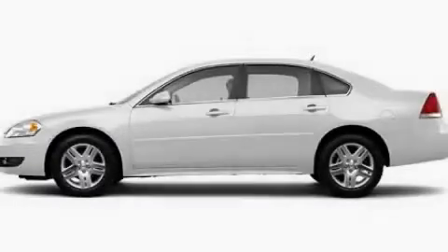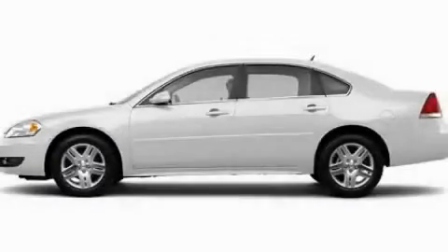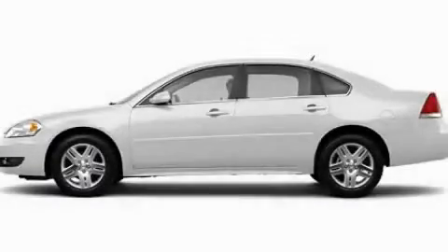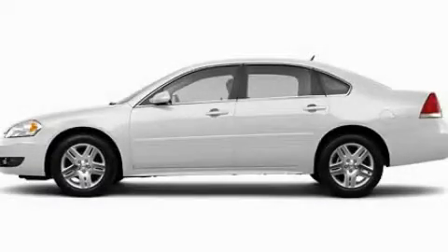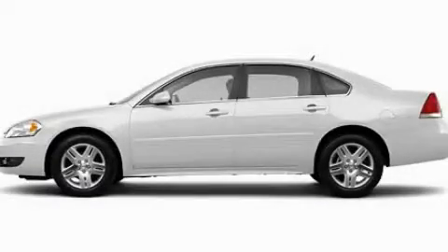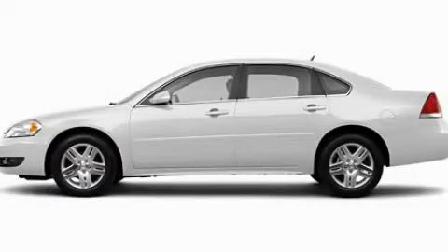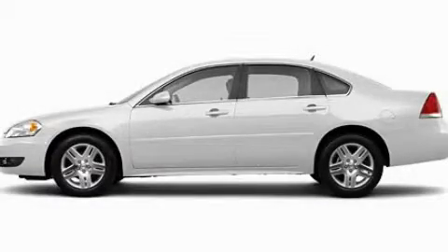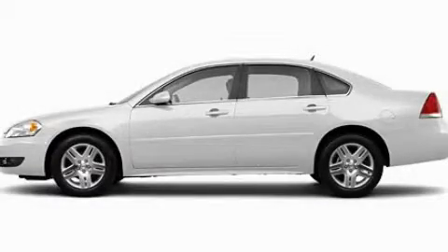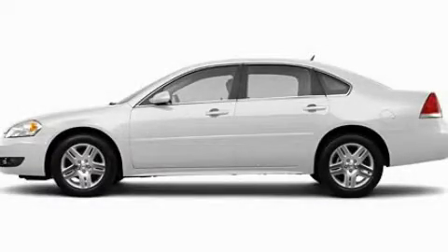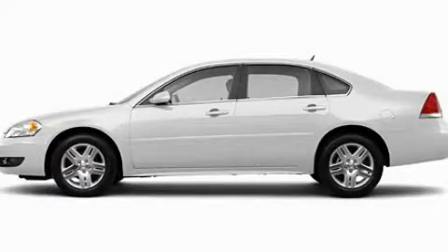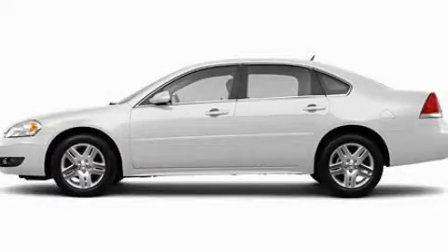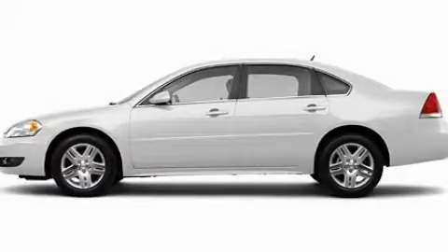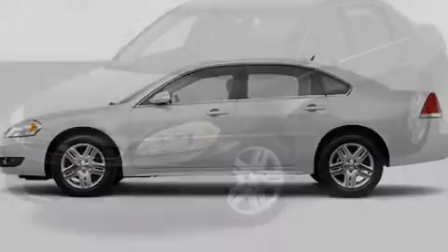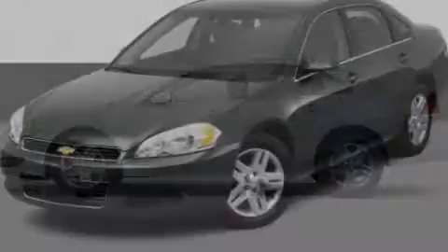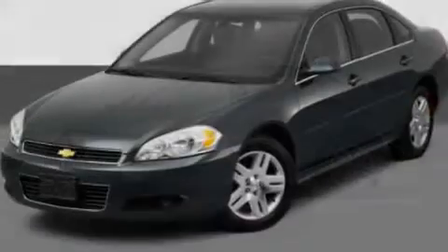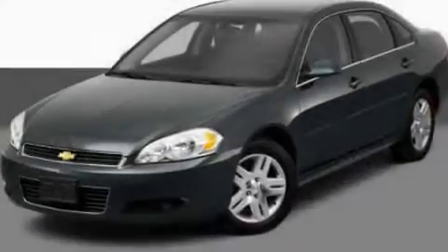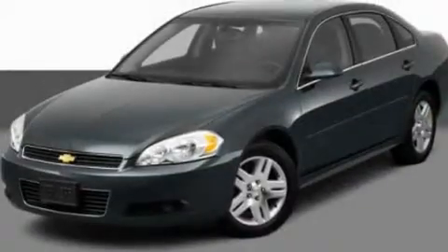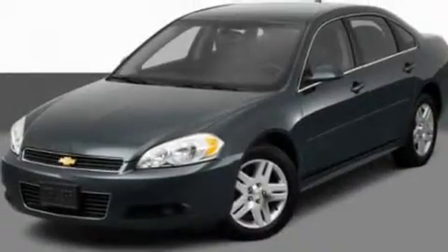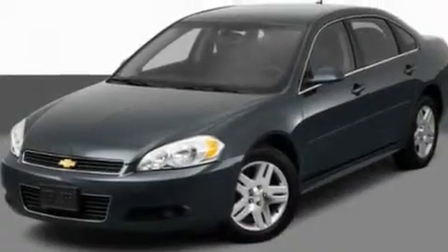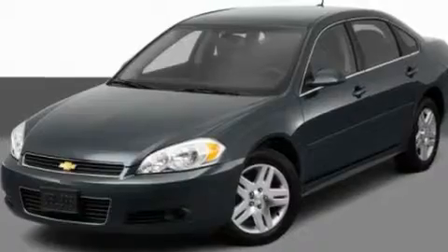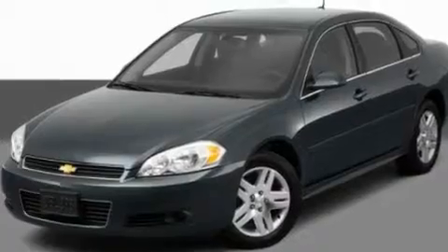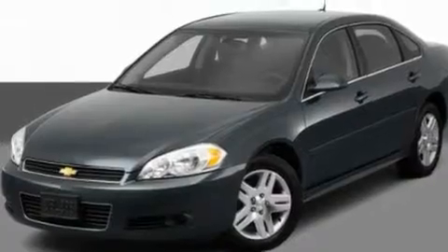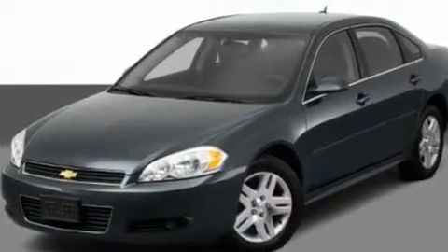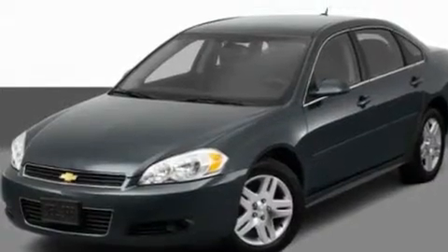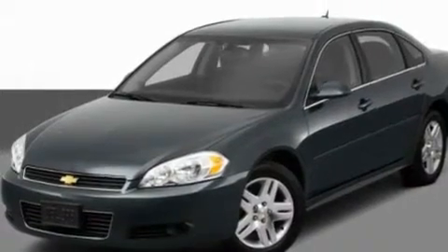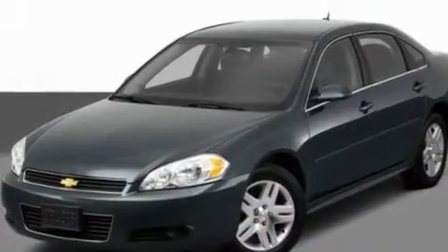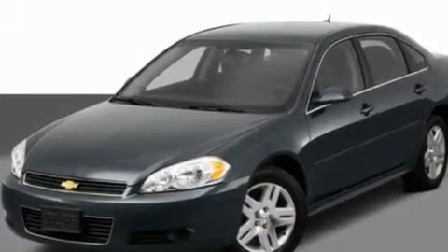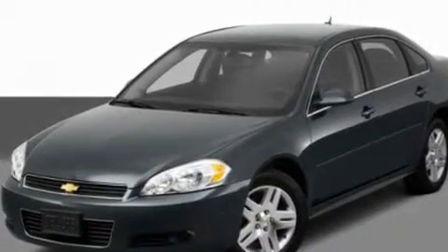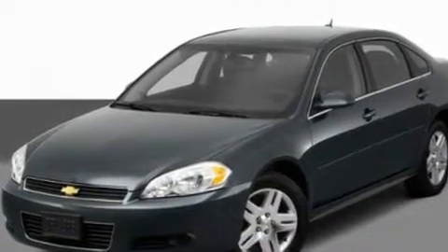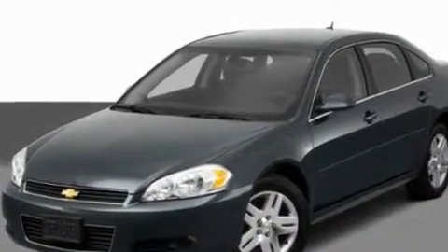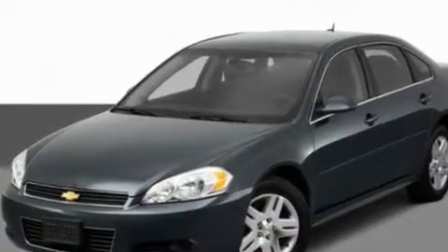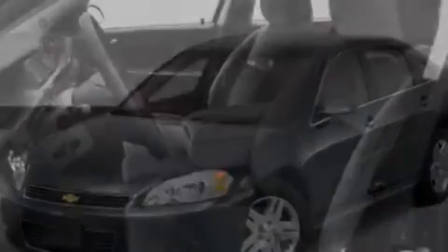This is a 2011 Chevrolet Impala. It has a 3.5 liter 6-cylinder engine and an automatic transmission.